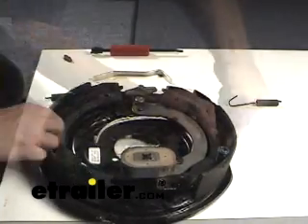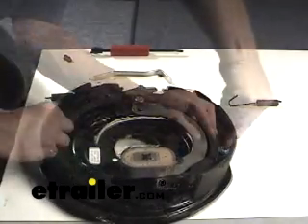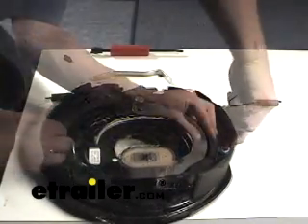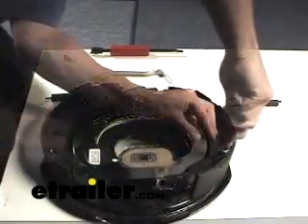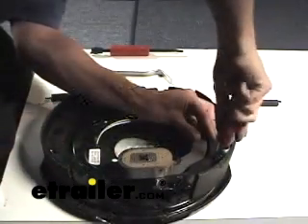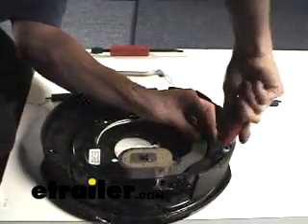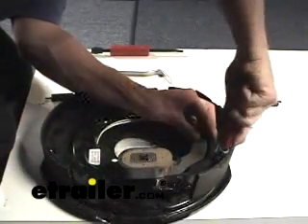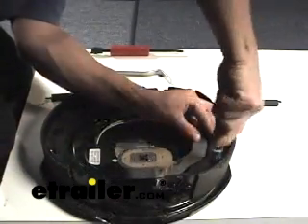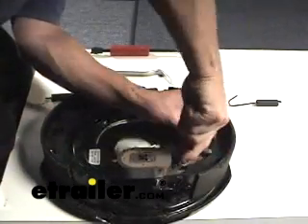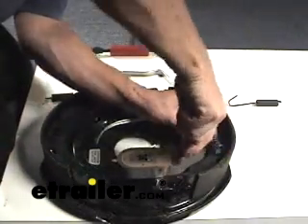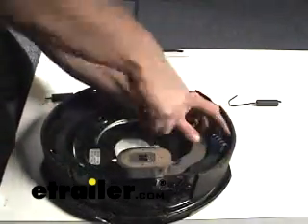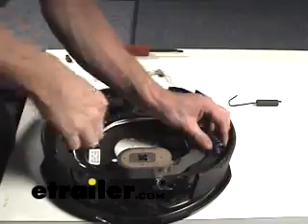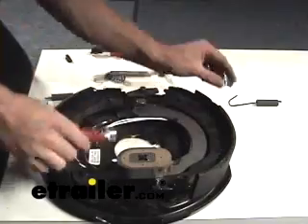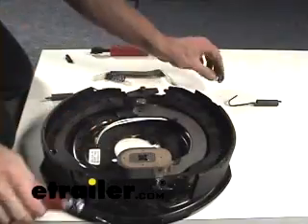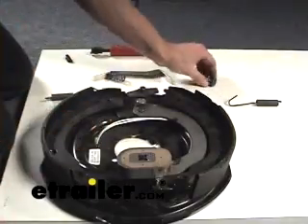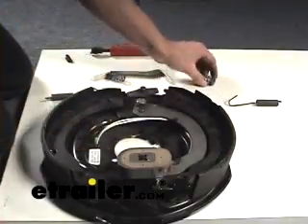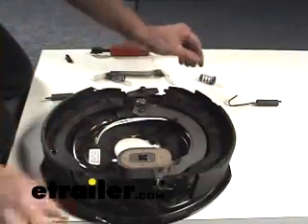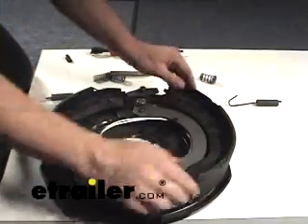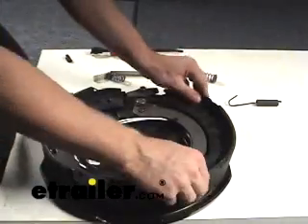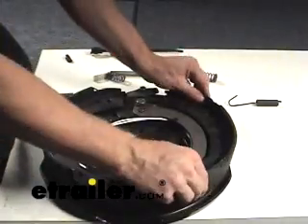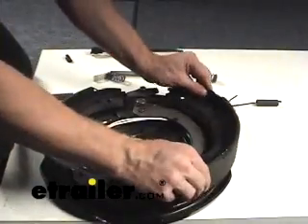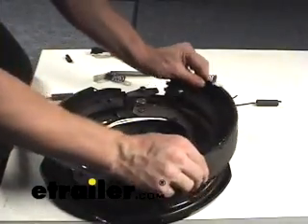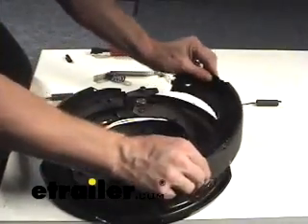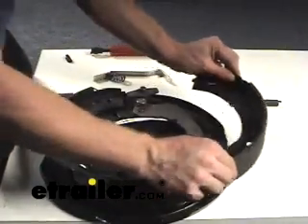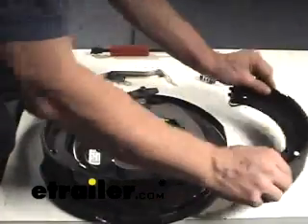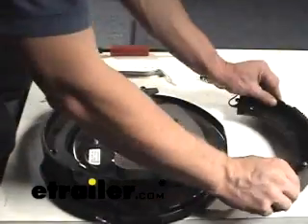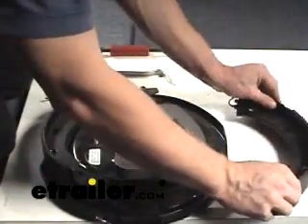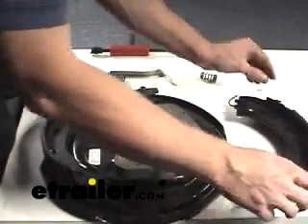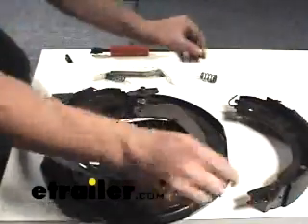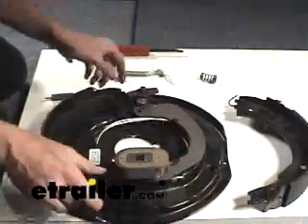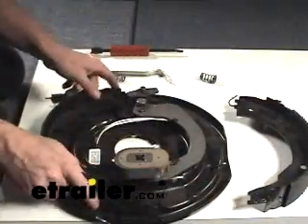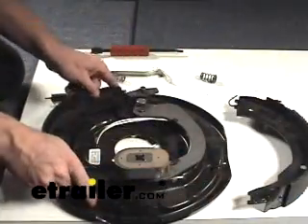That's pretty much the extent of taking them apart. Just reverse the procedure - we'll show you that - putting it back together.